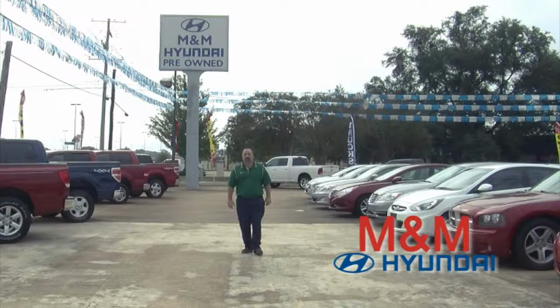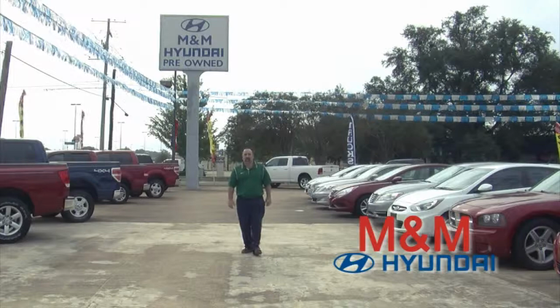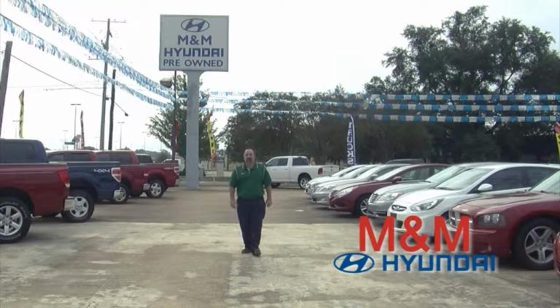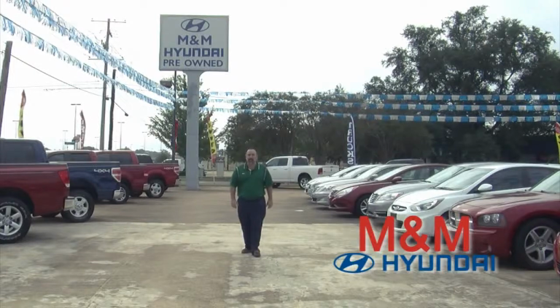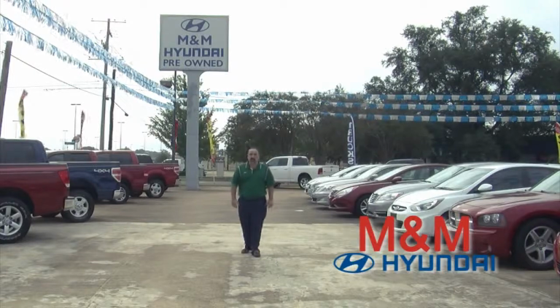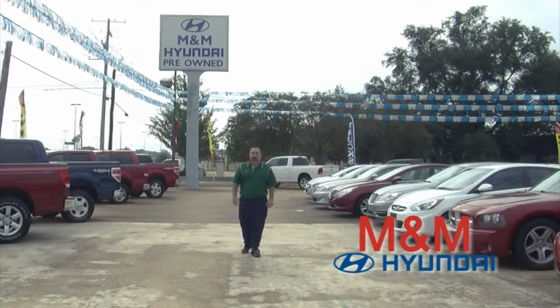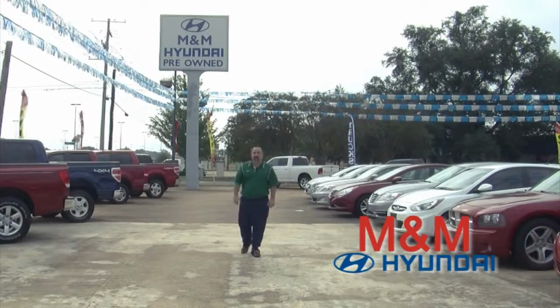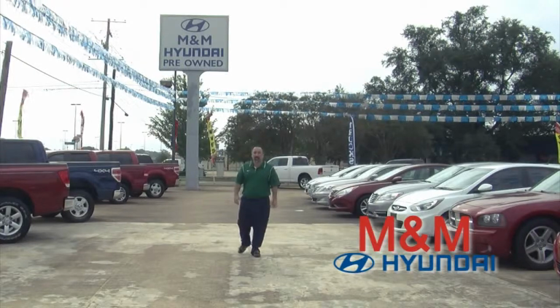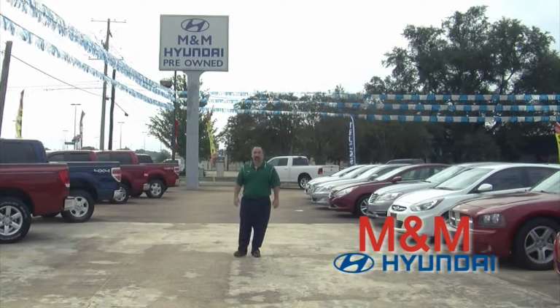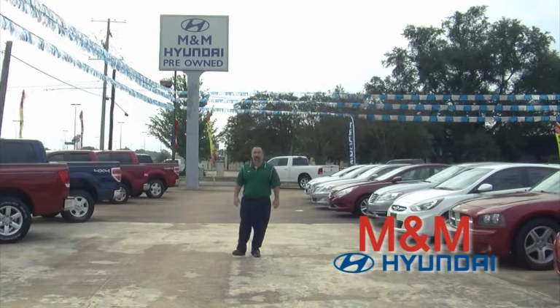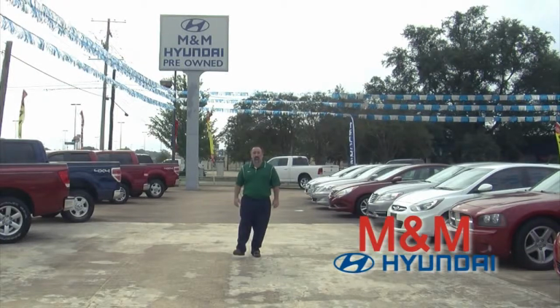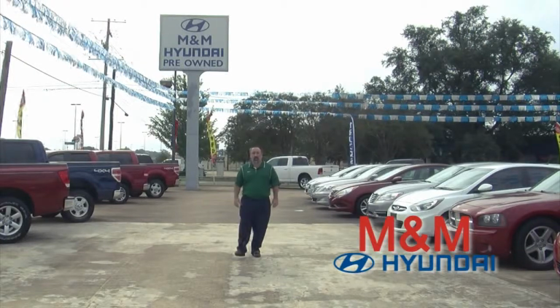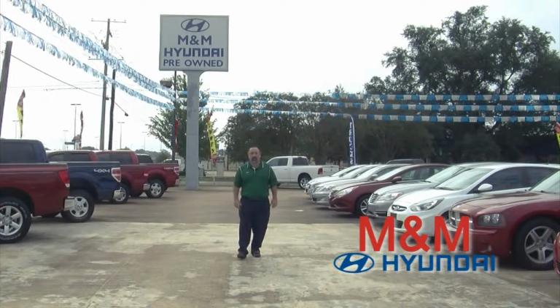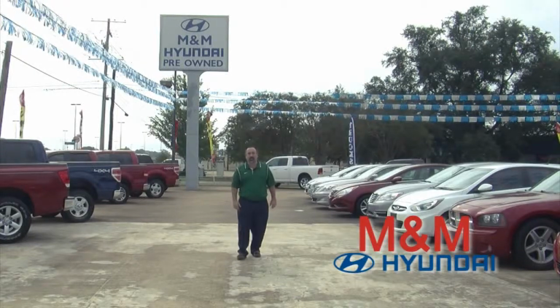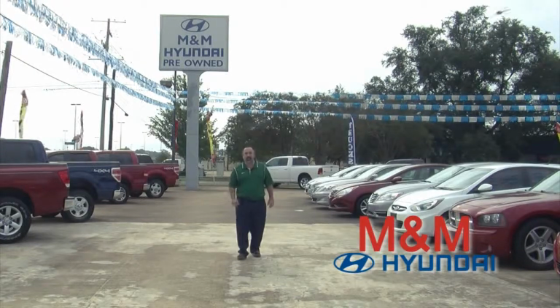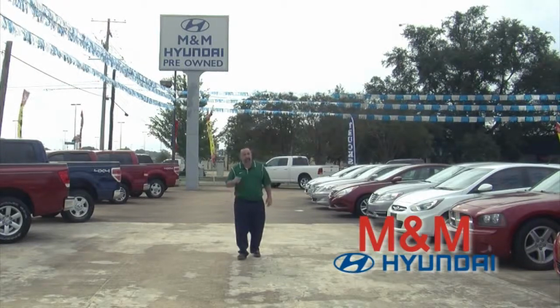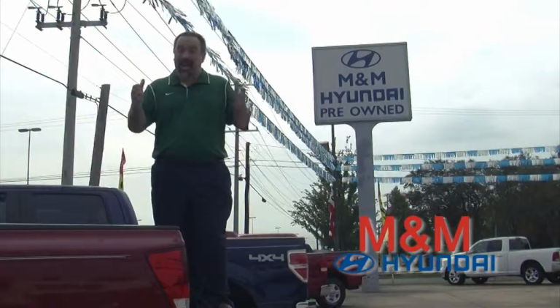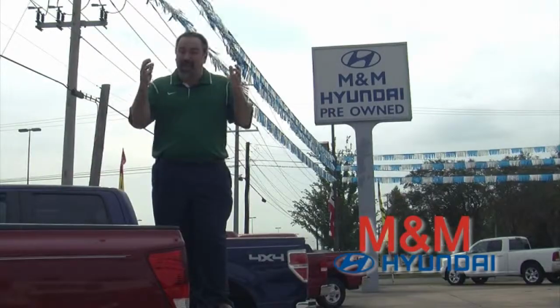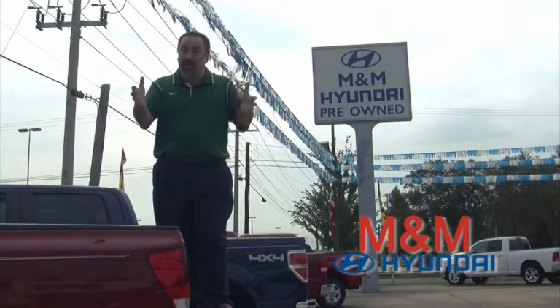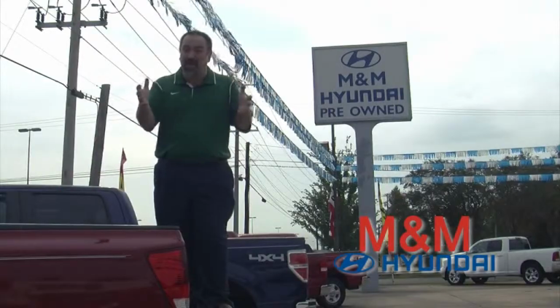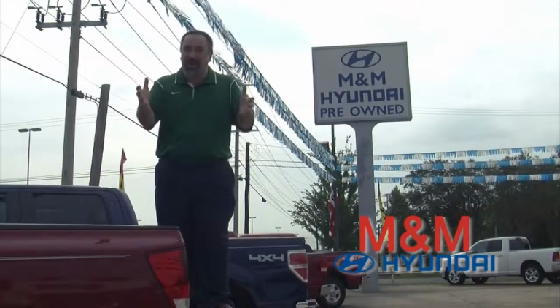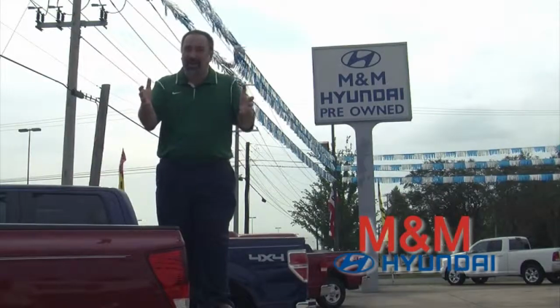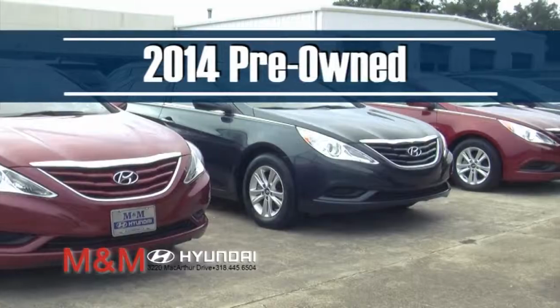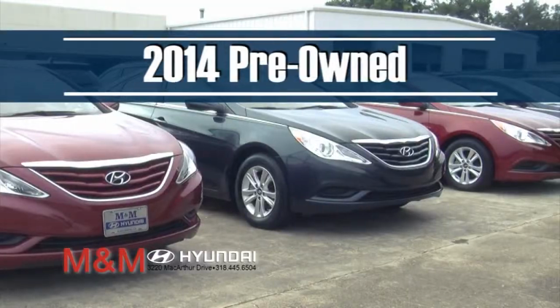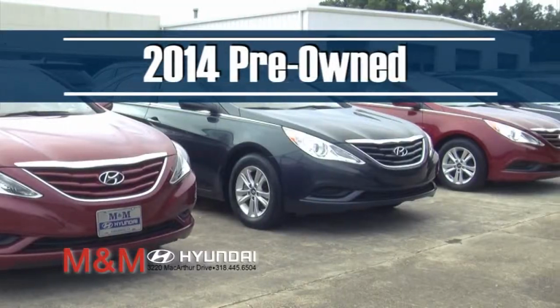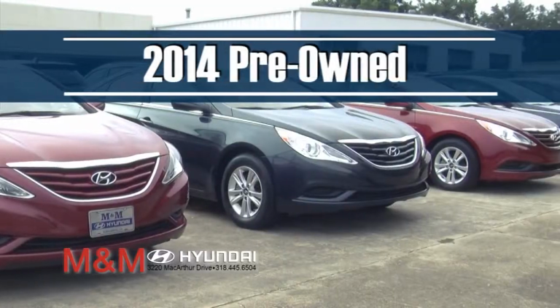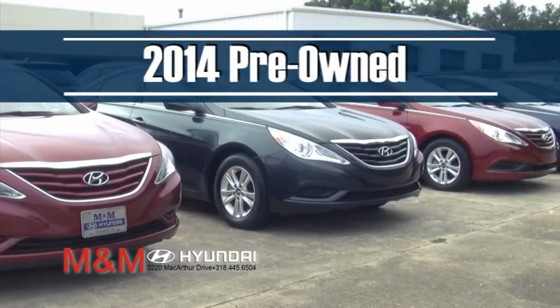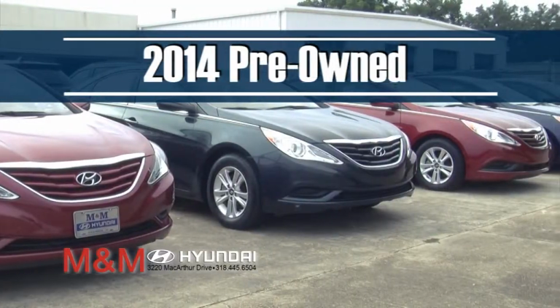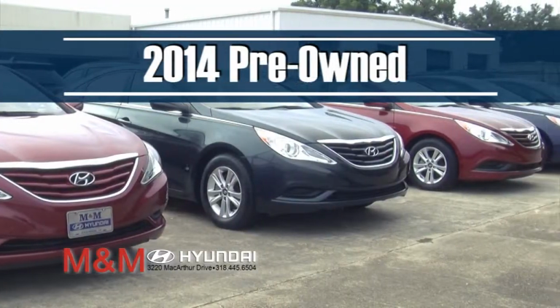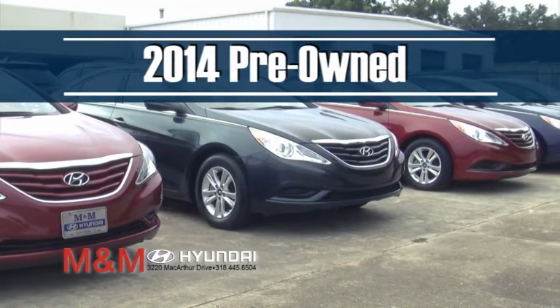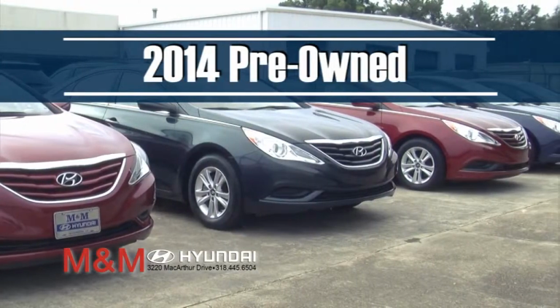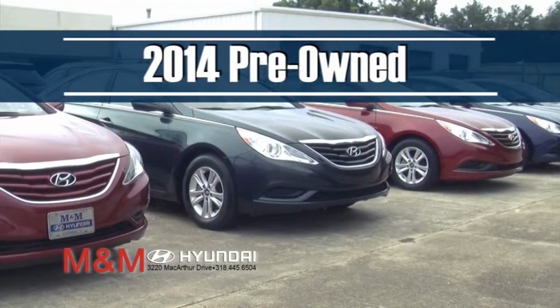Looking to save money on a pre-owned car, truck, or SUV? And I know you are. You need to check us out at M&M Hyundai.